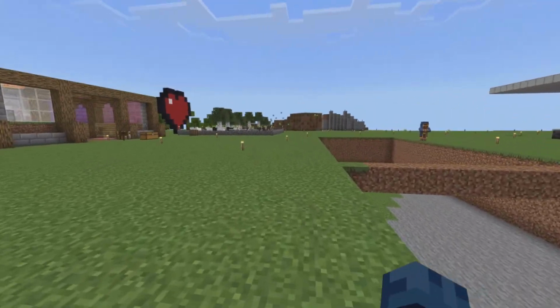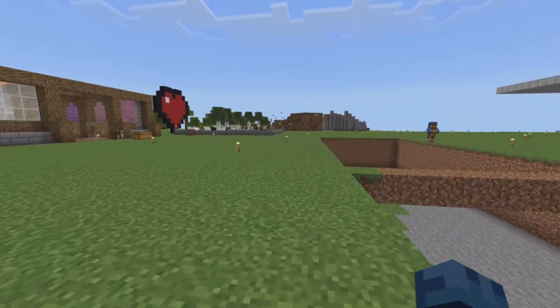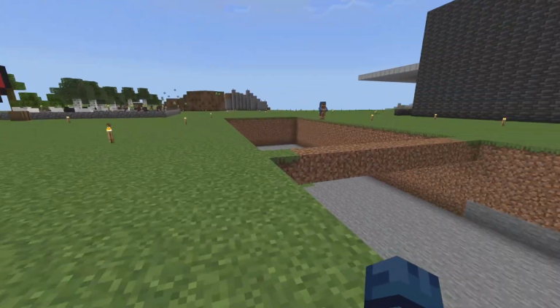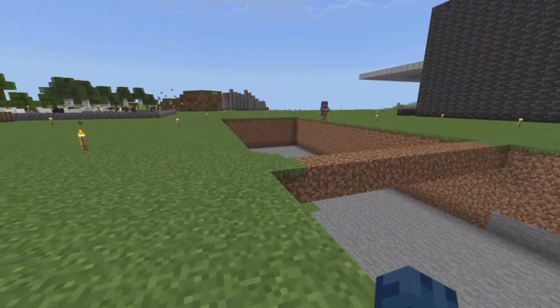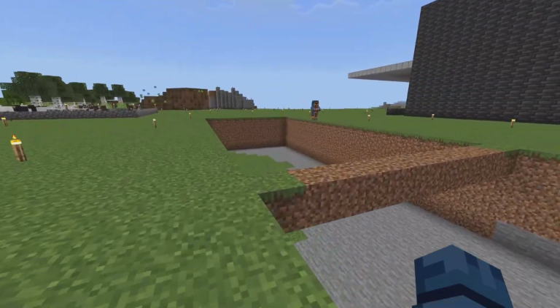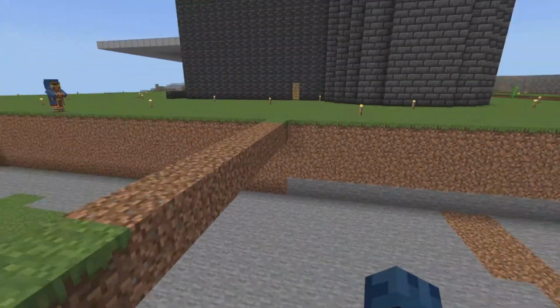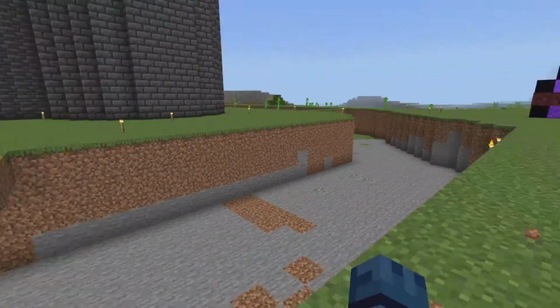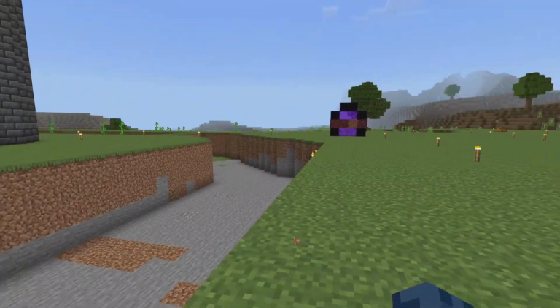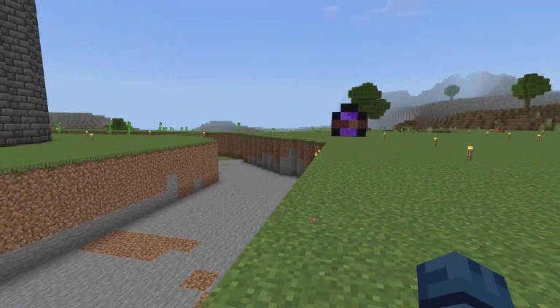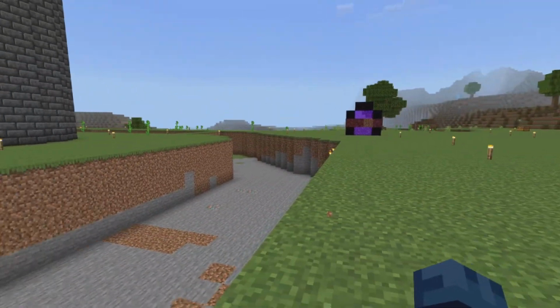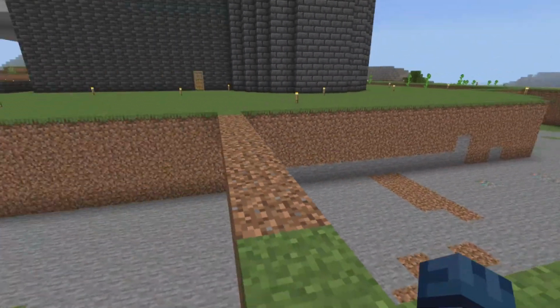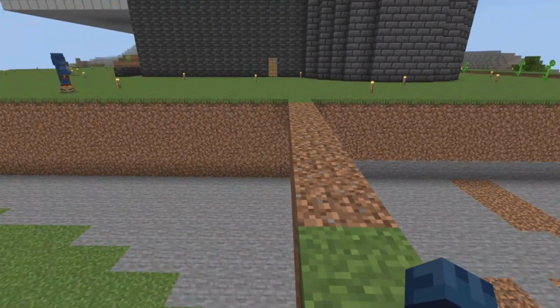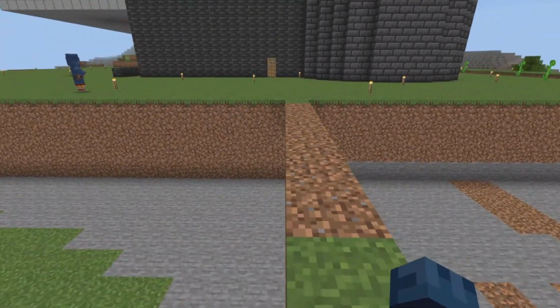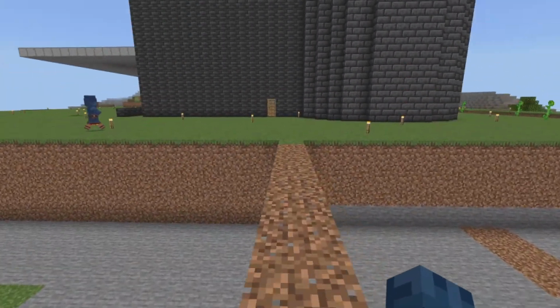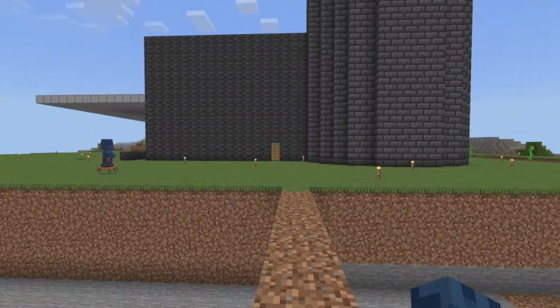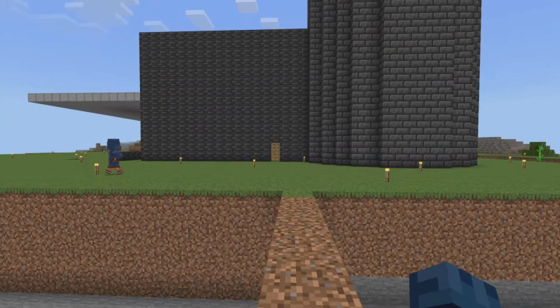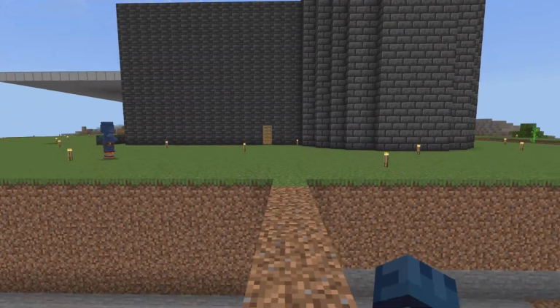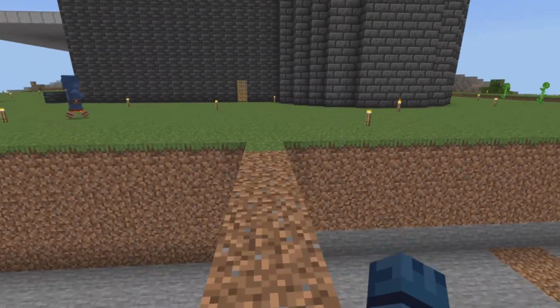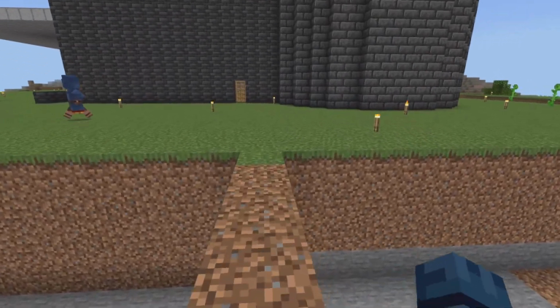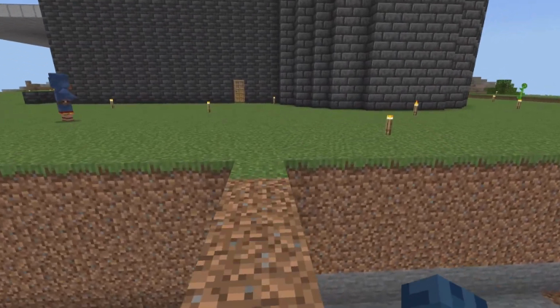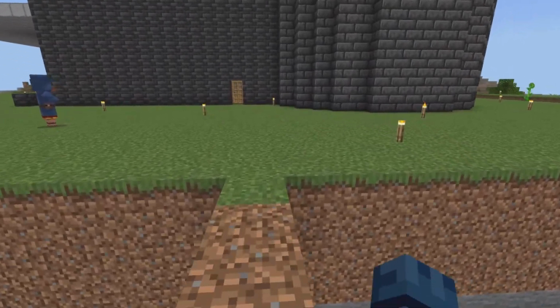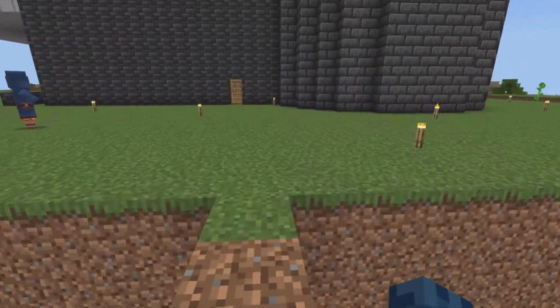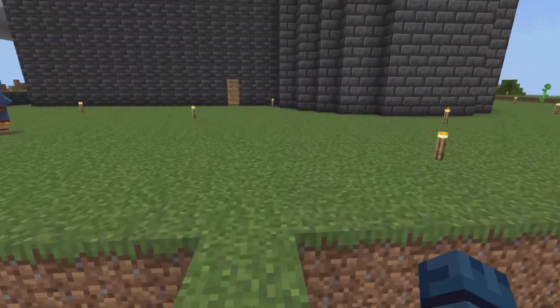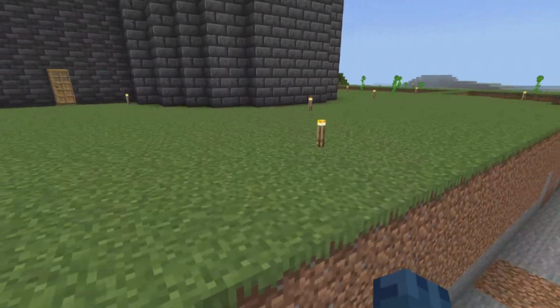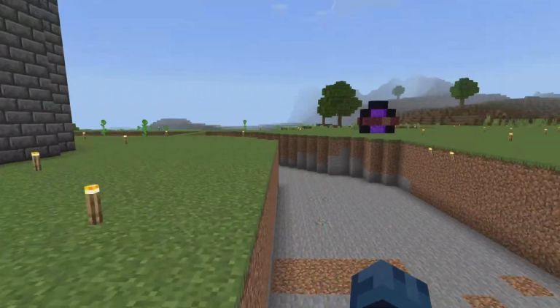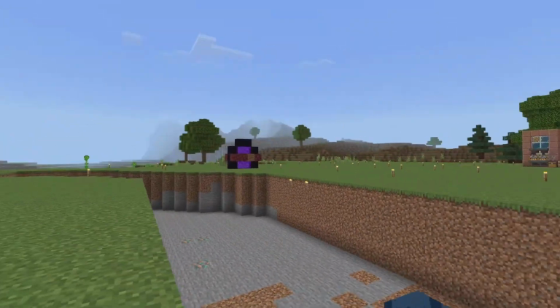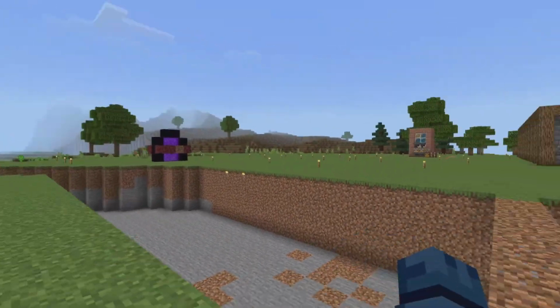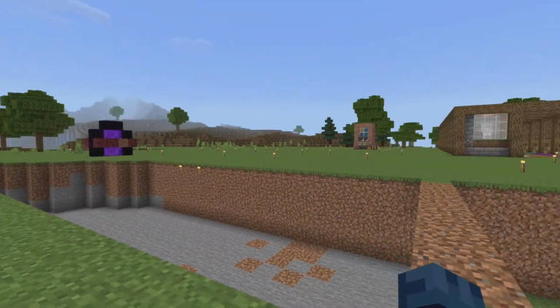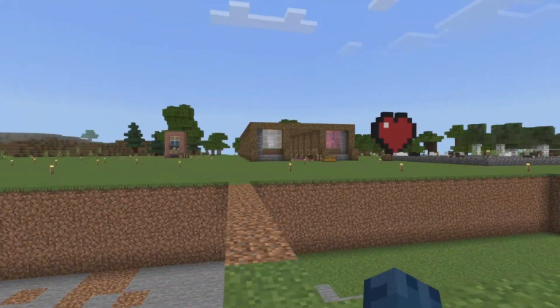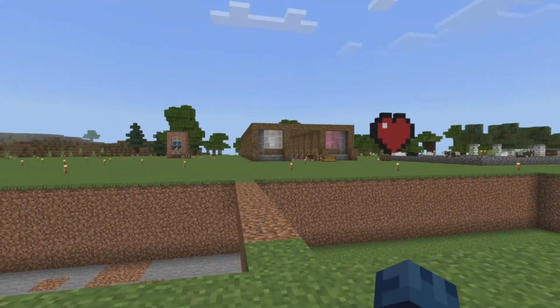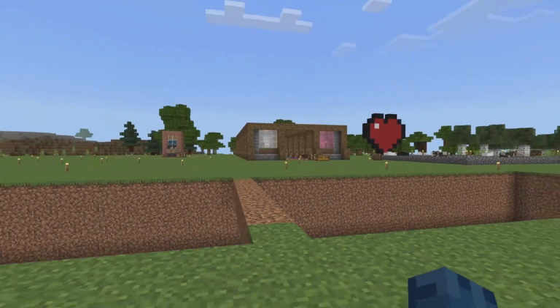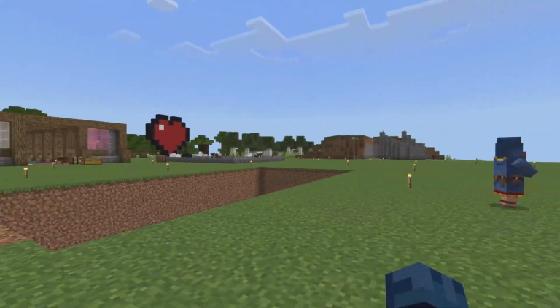Conveniently, there is a nether fortress very nearby our entrance — one of our people happened upon that, so that's convenient.